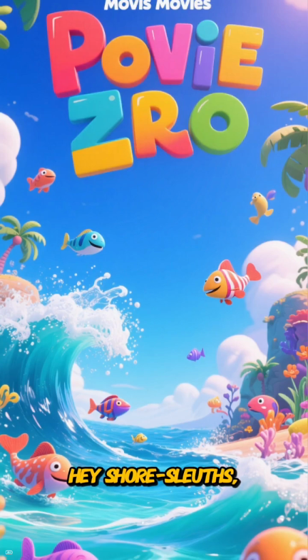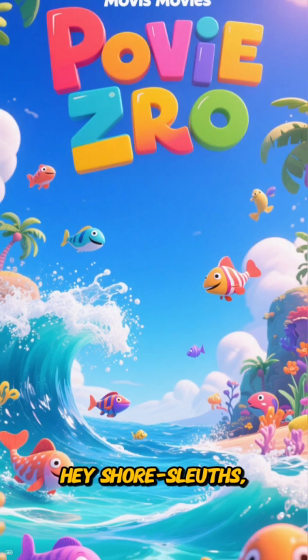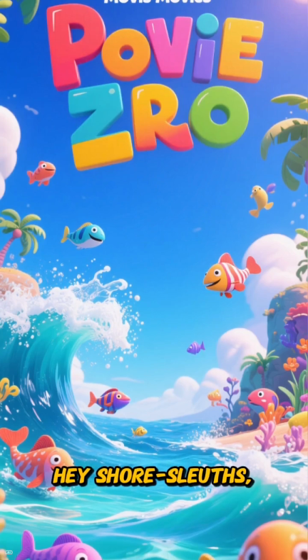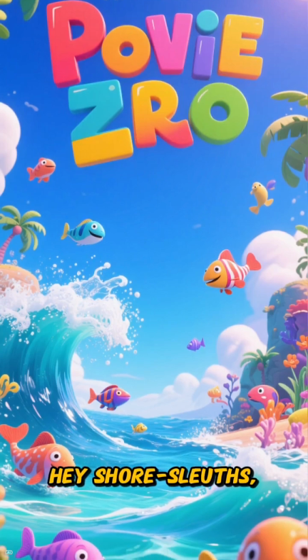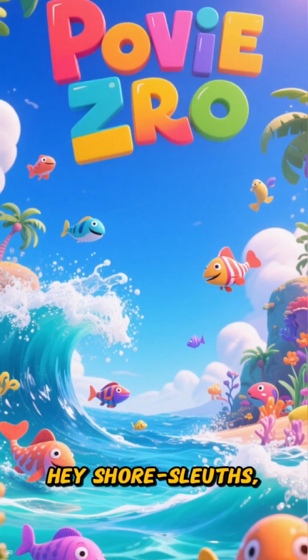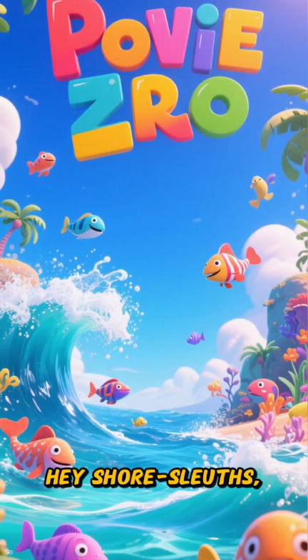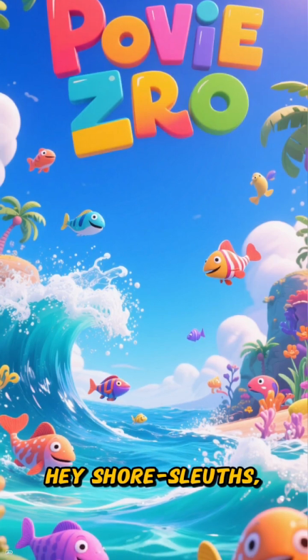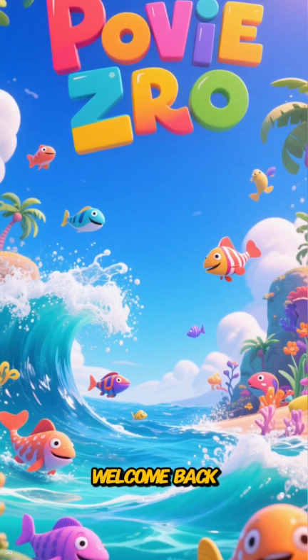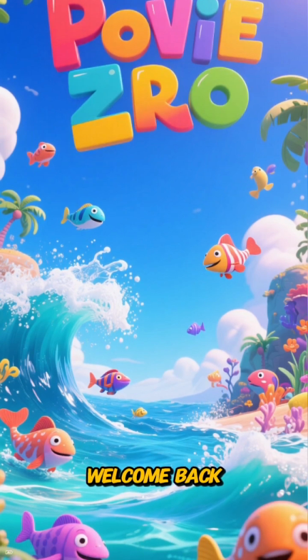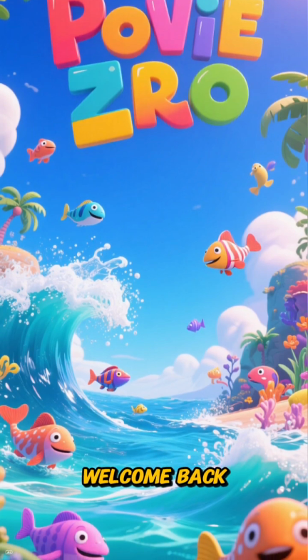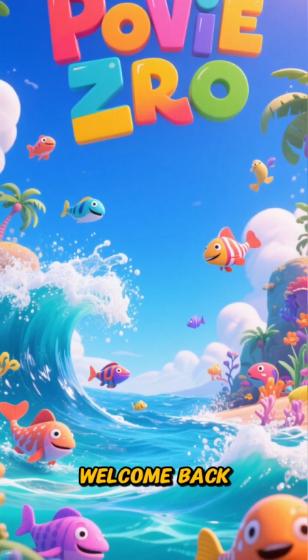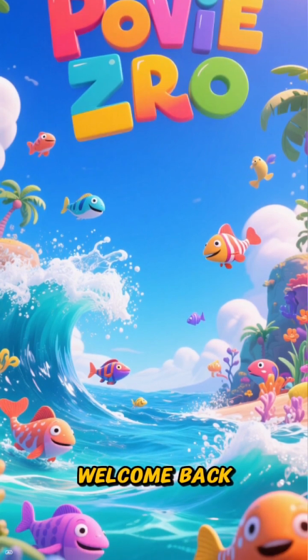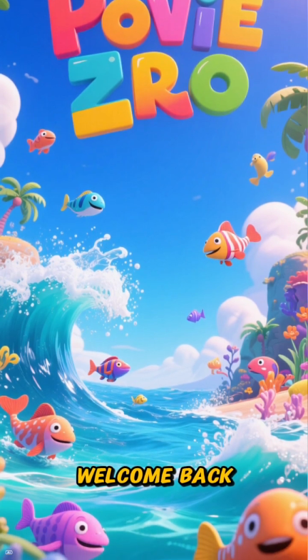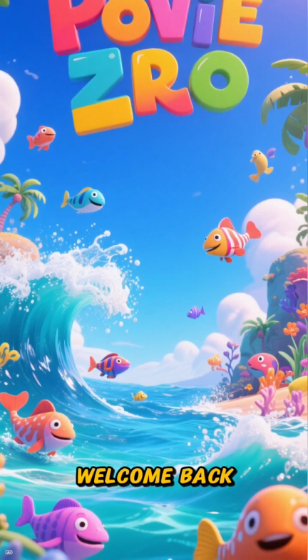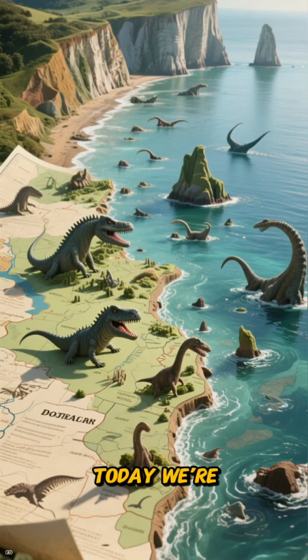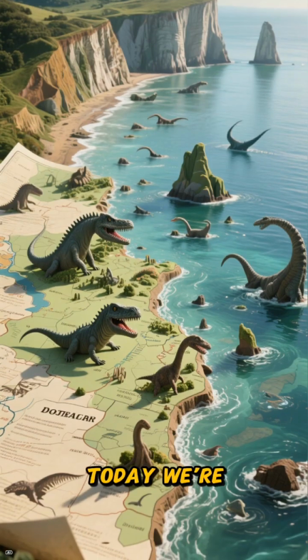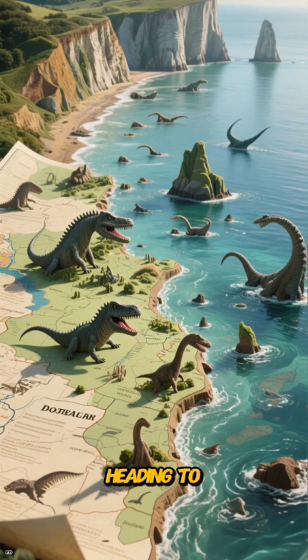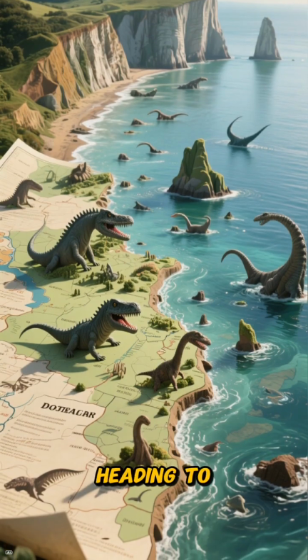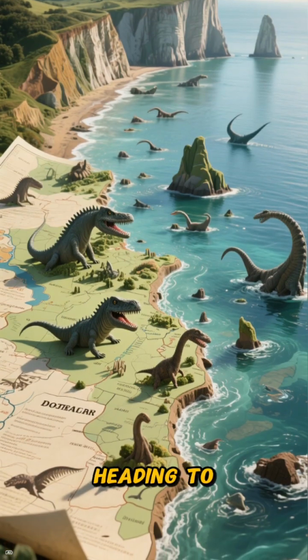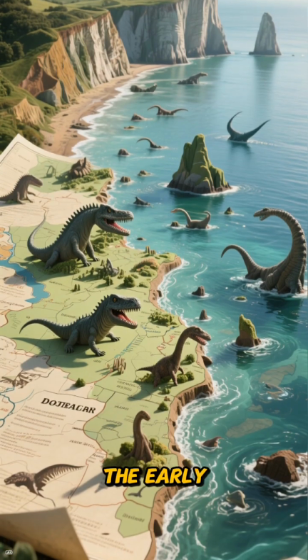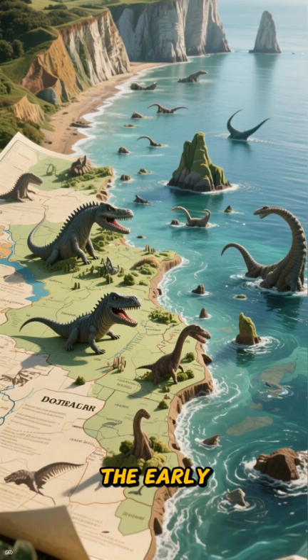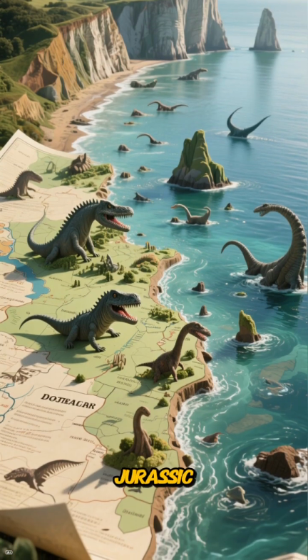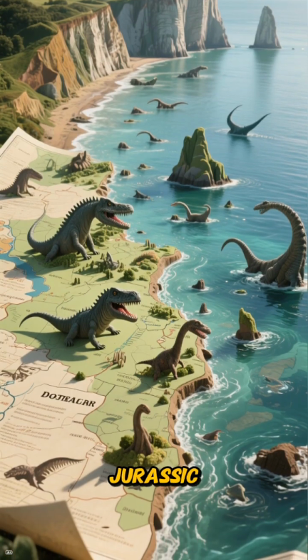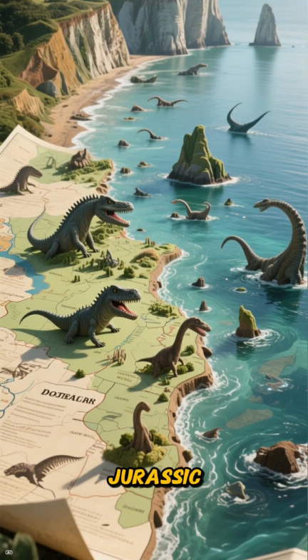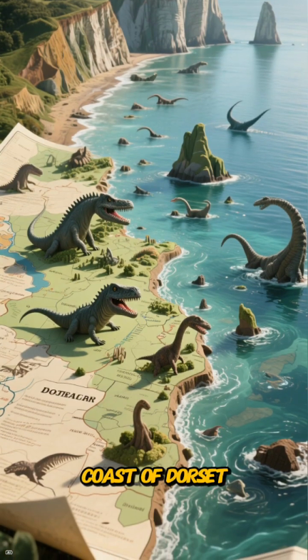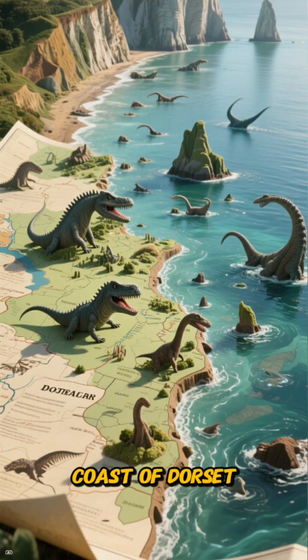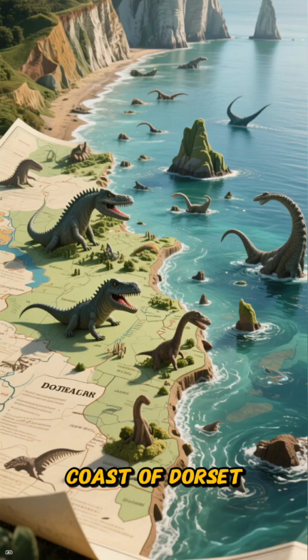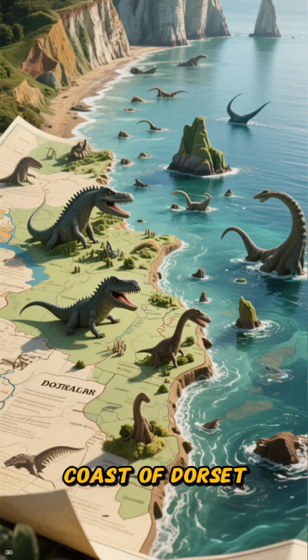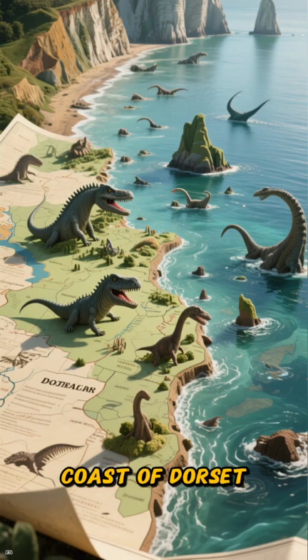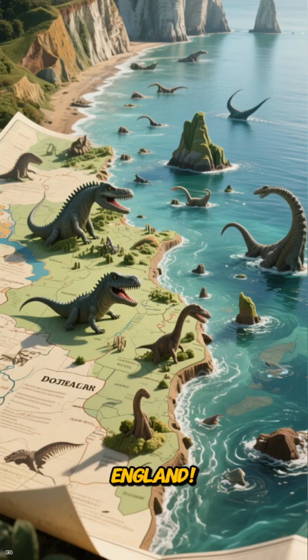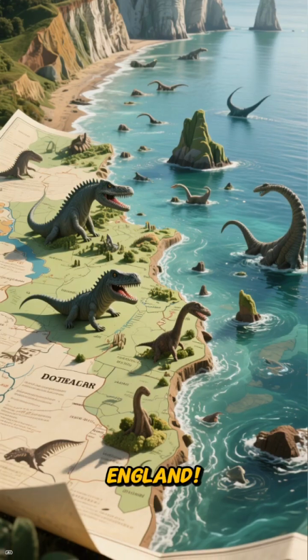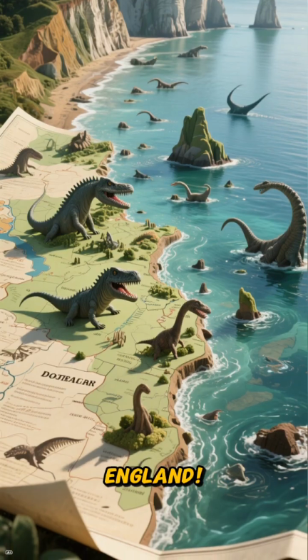Hey Shore Sleuths, welcome back. Today we're heading to the early Jurassic coast of Dorset, England.